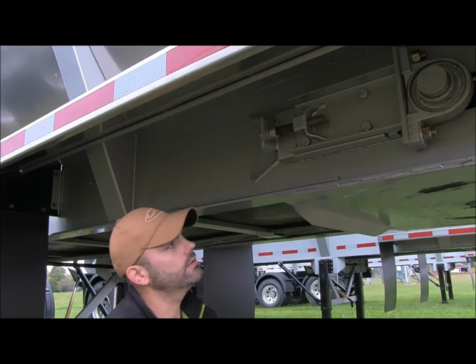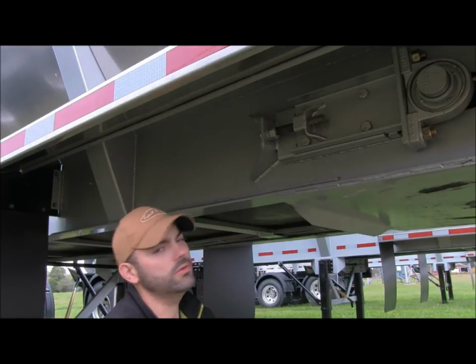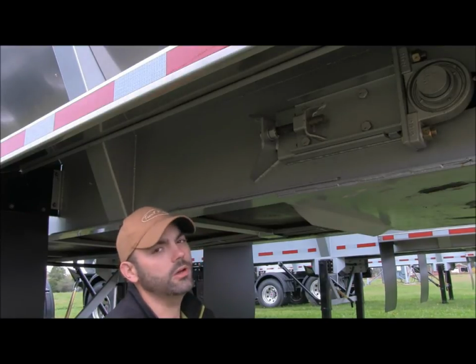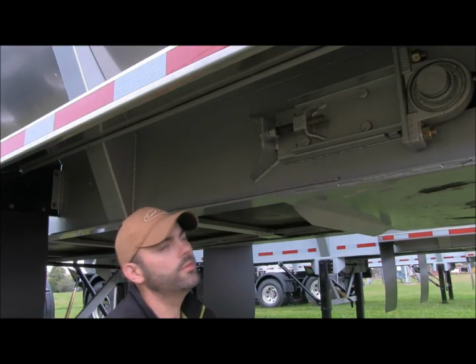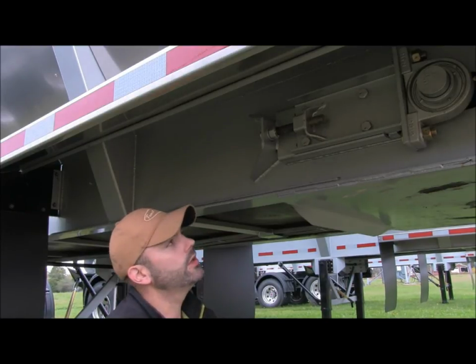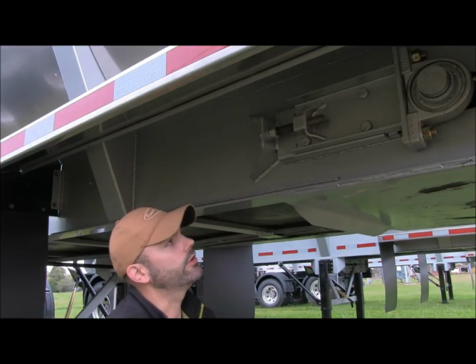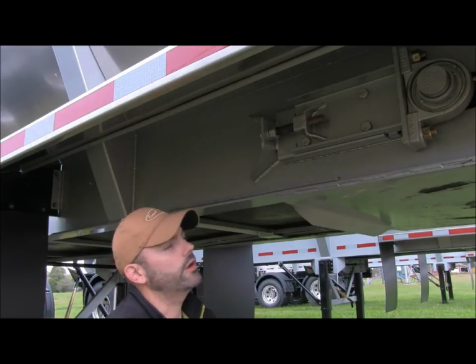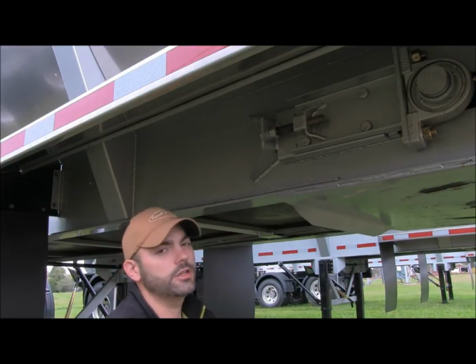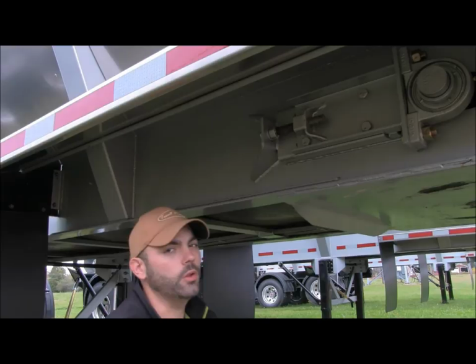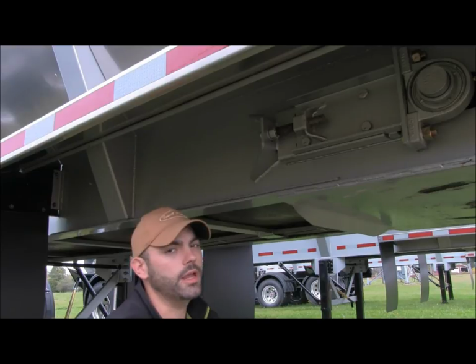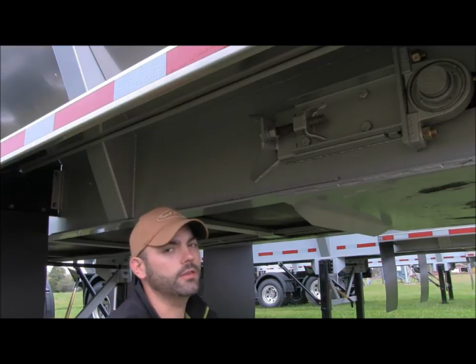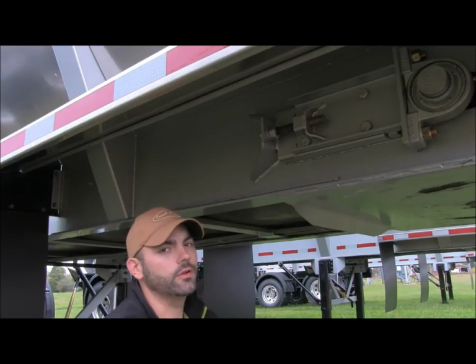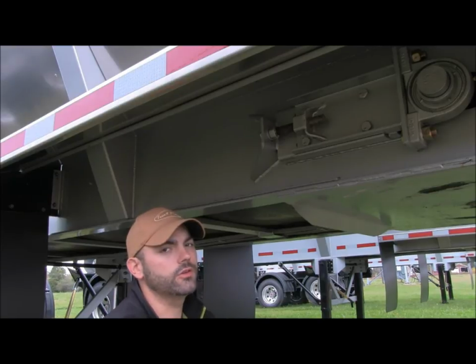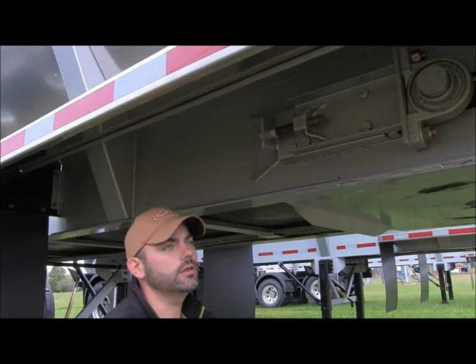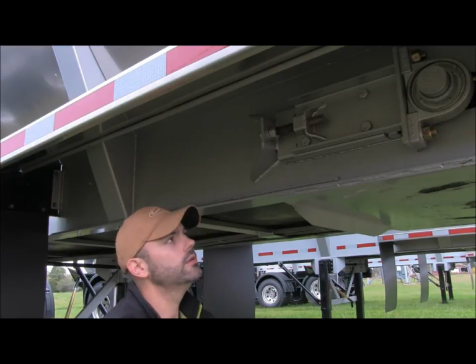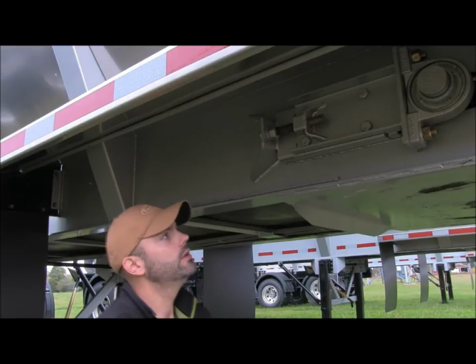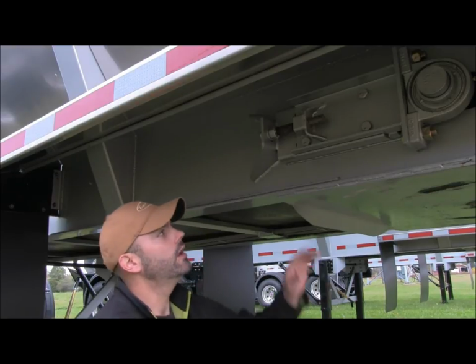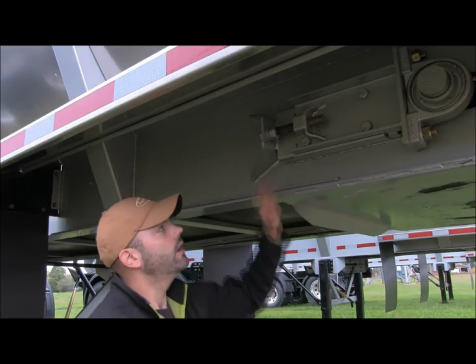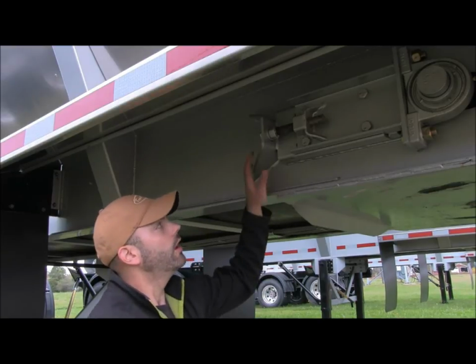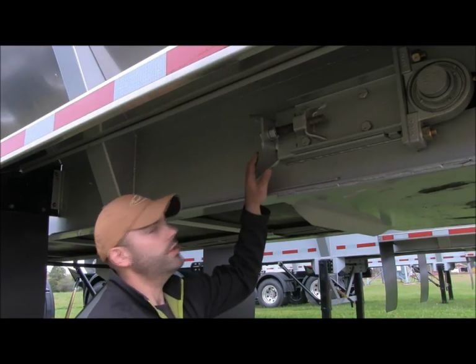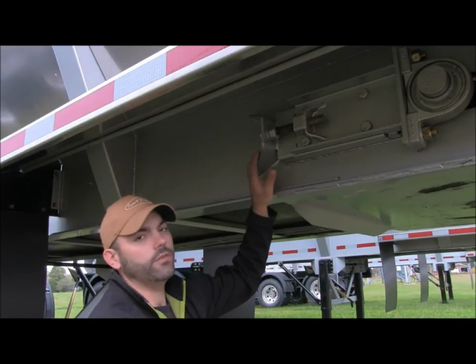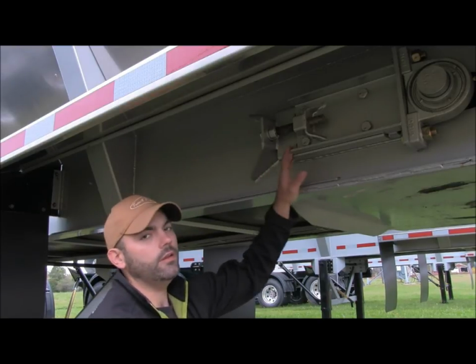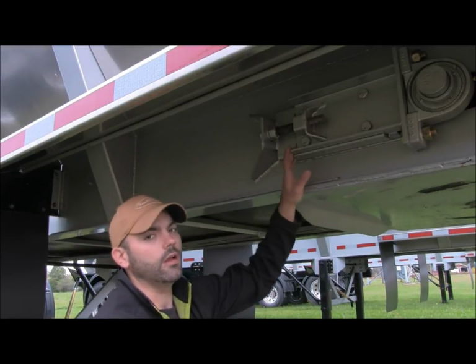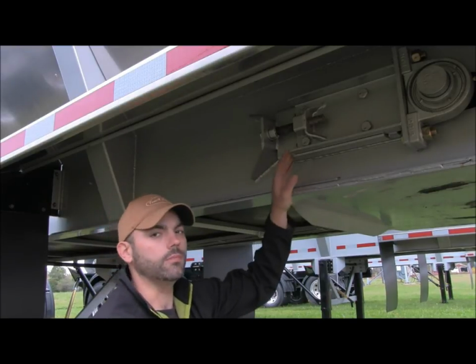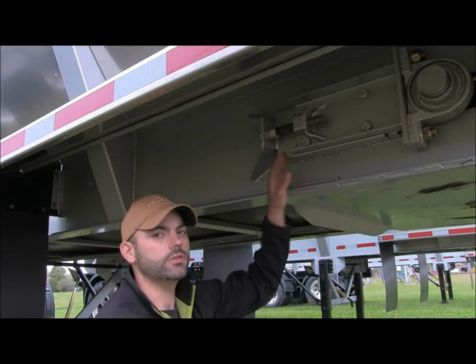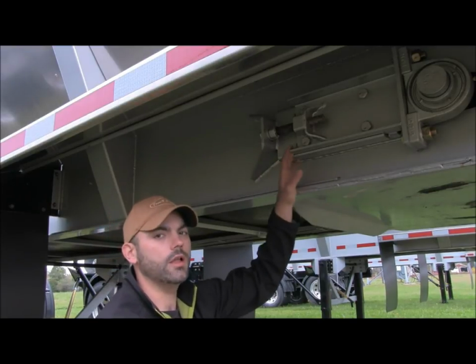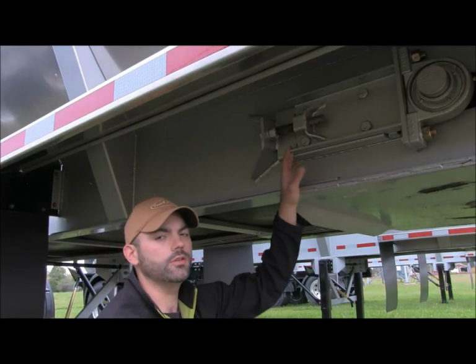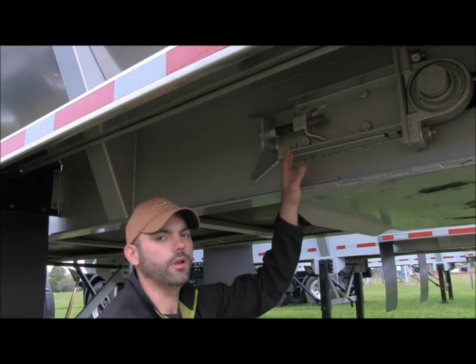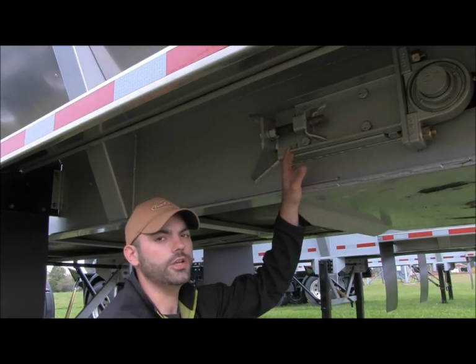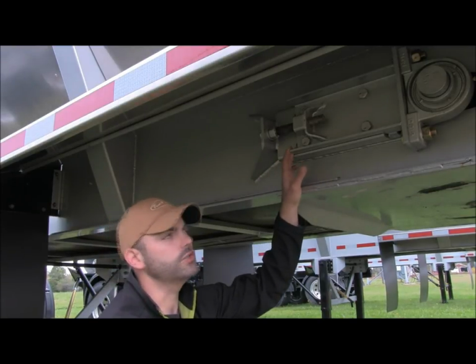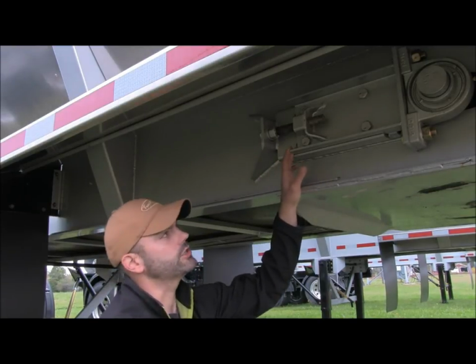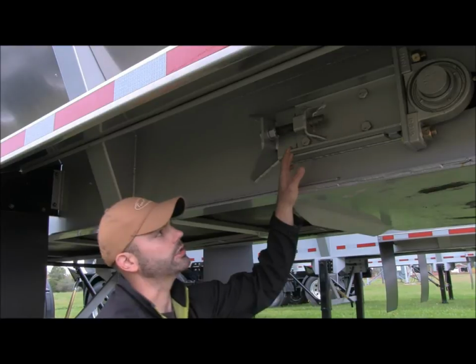To do so, you're going to find yourself located at the front of the trailer. Underneath the fender on both sides you'll find your chain adjuster.